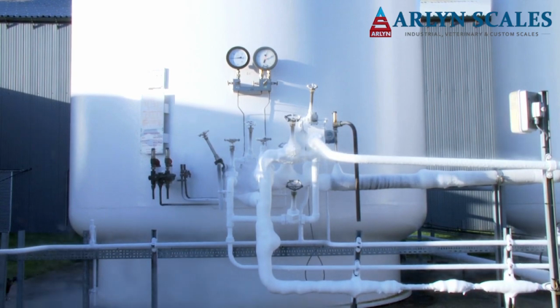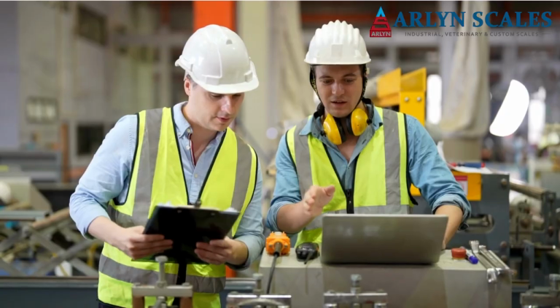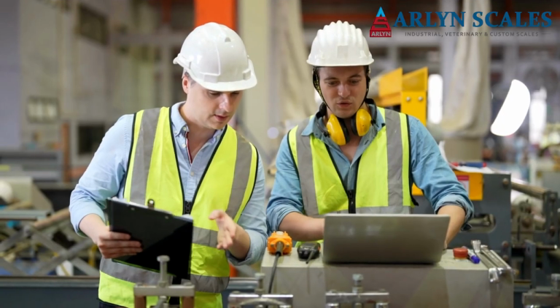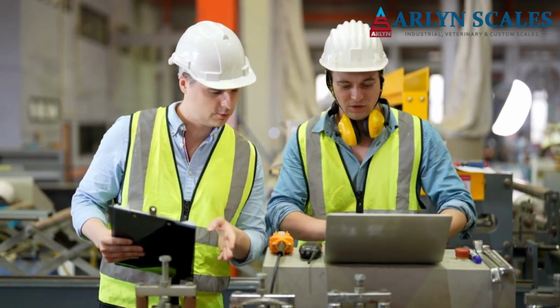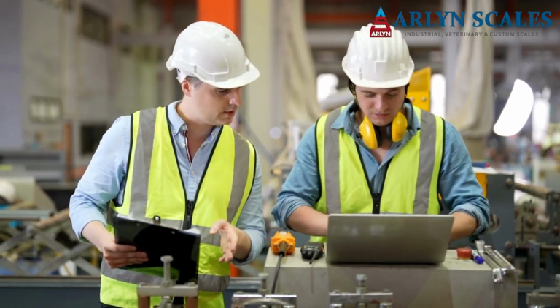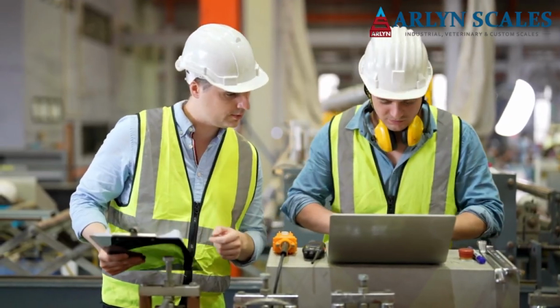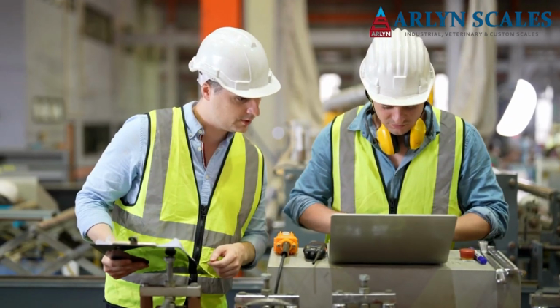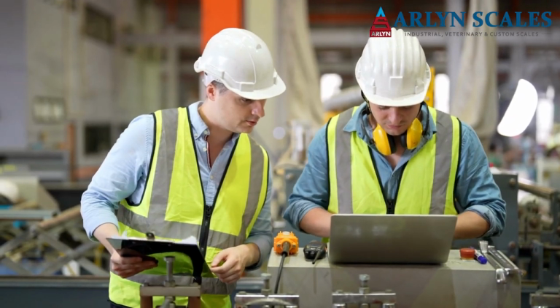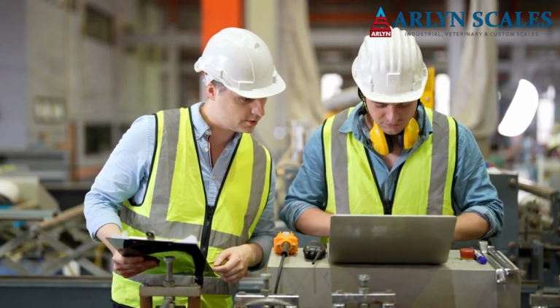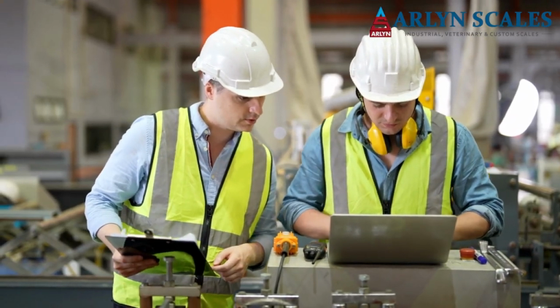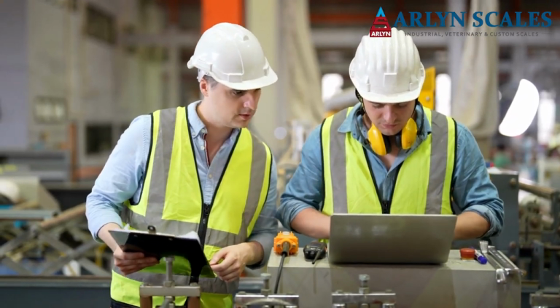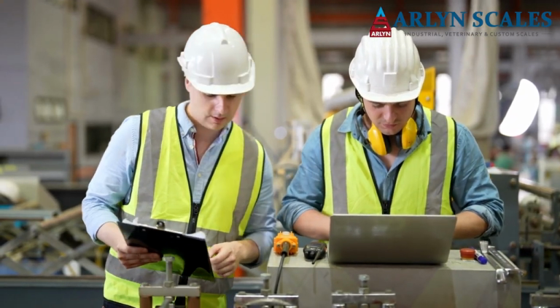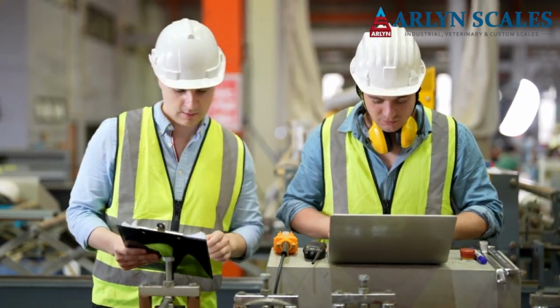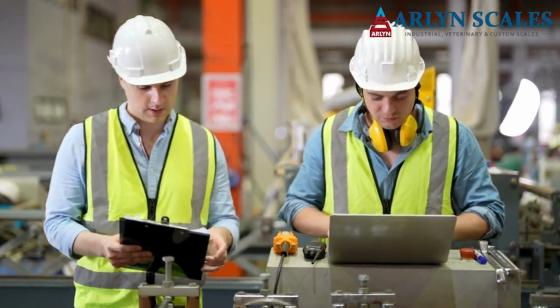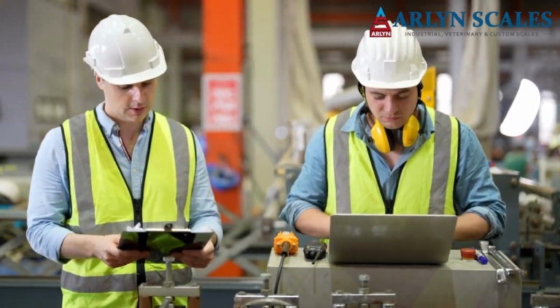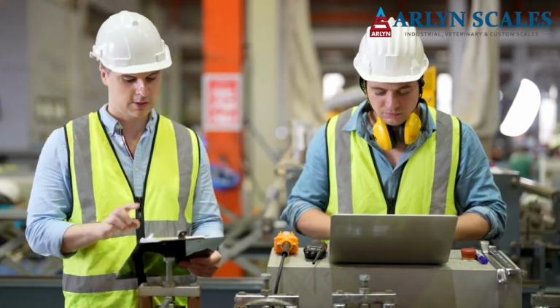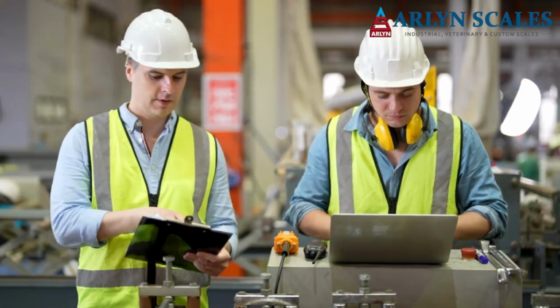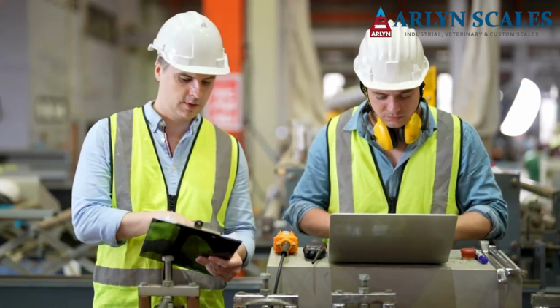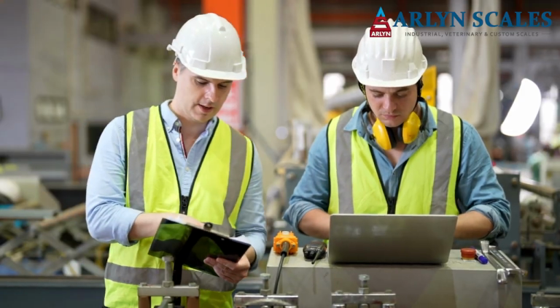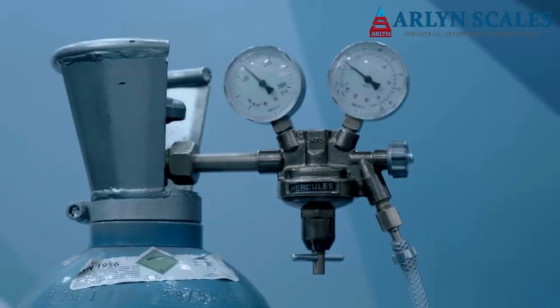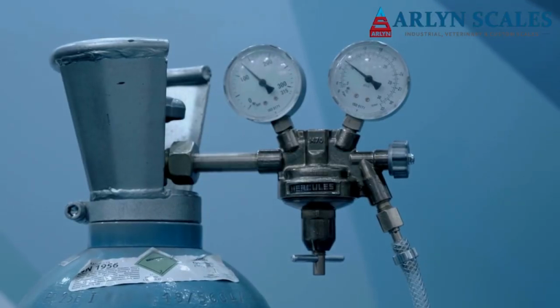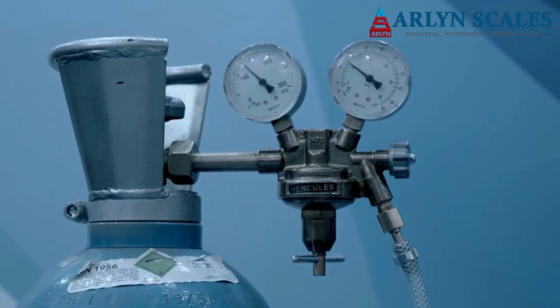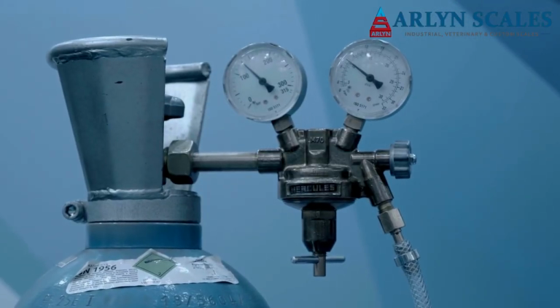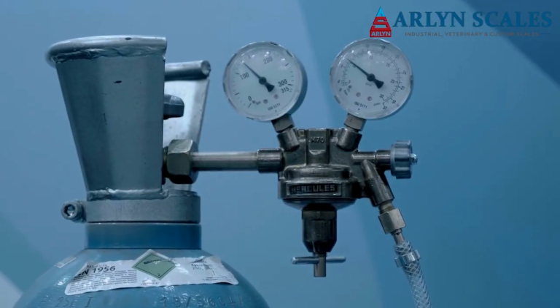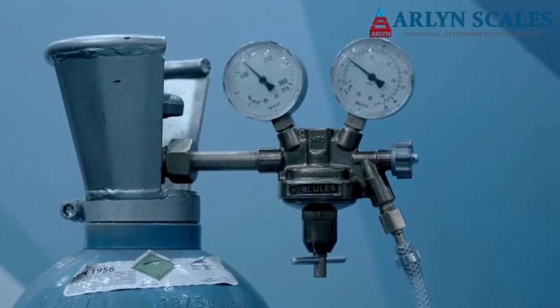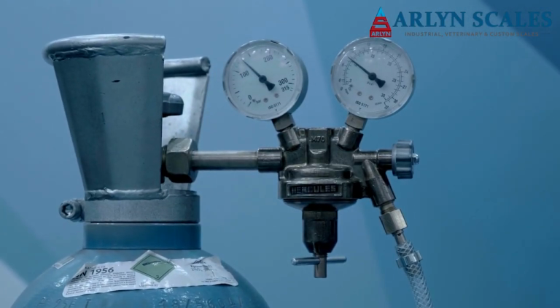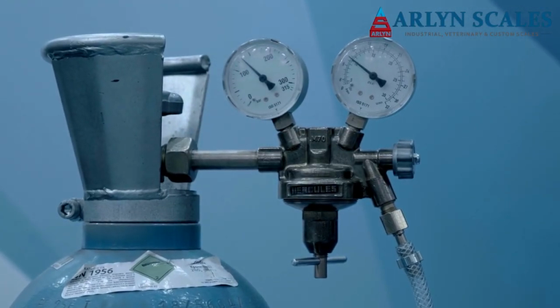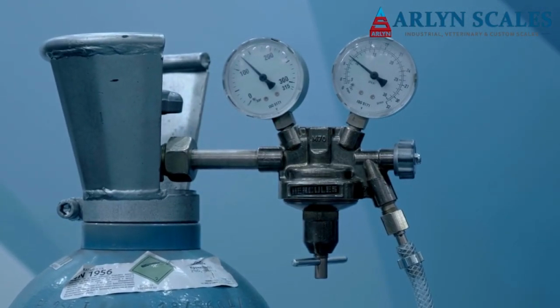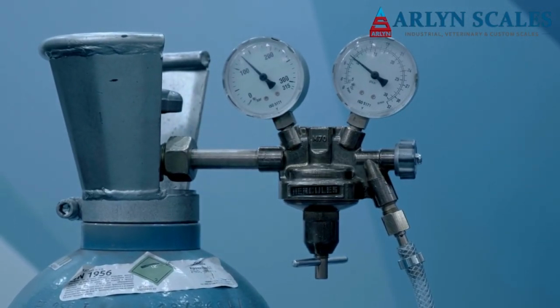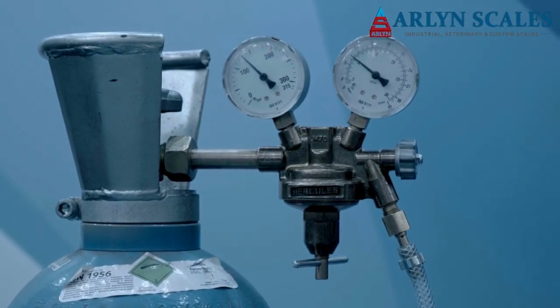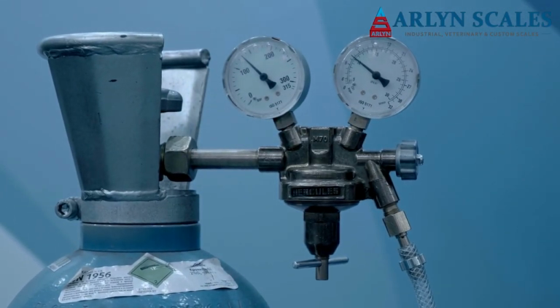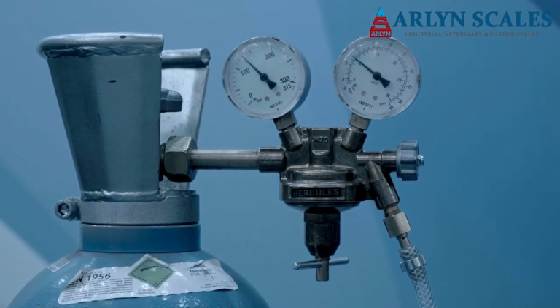For both safety and general production considerations, it is extremely important to monitor the level of liquid remaining in a tank.